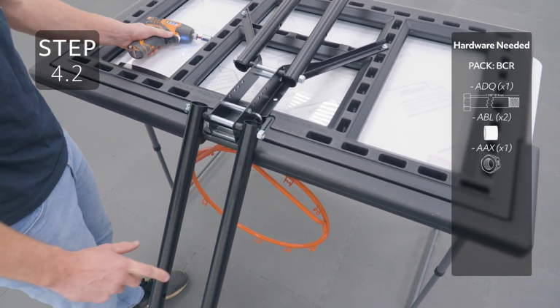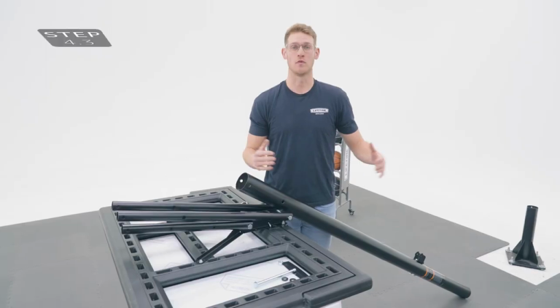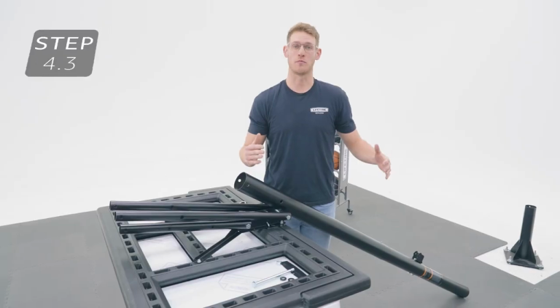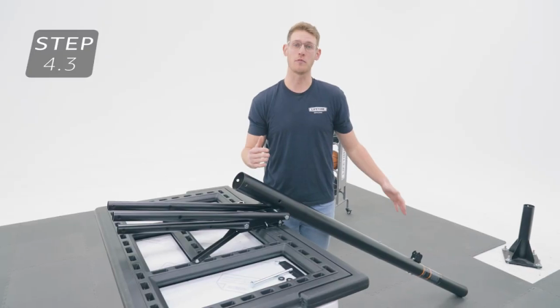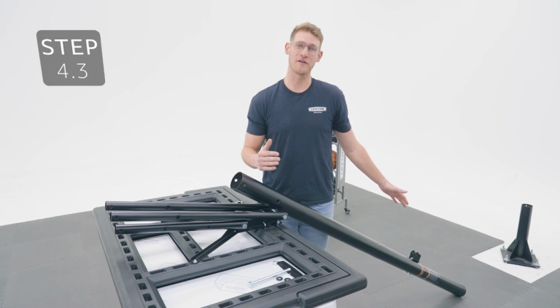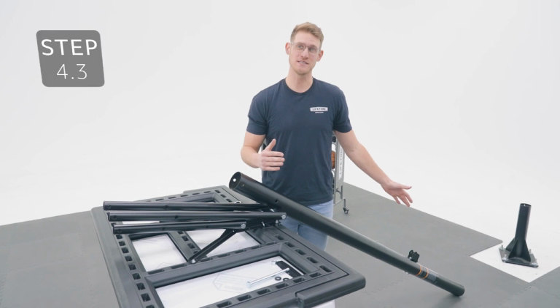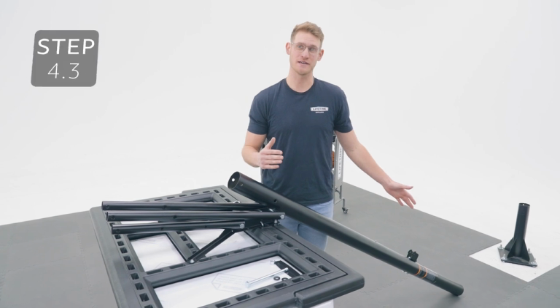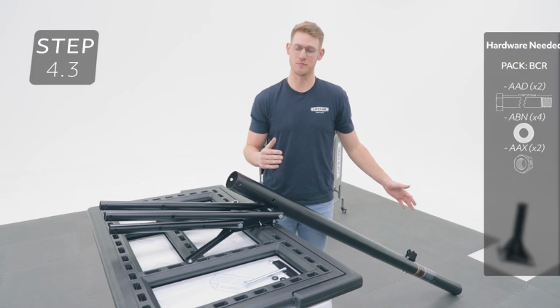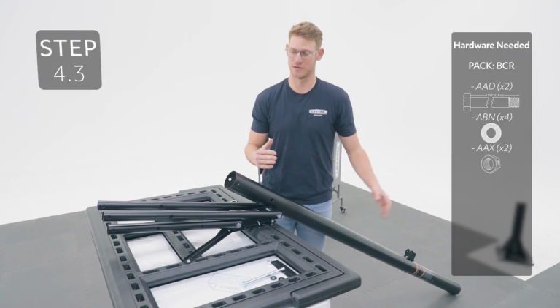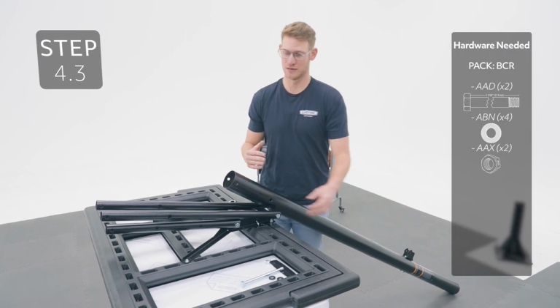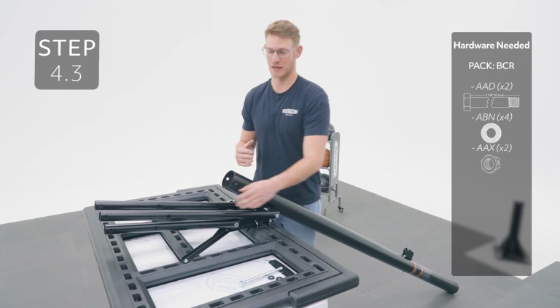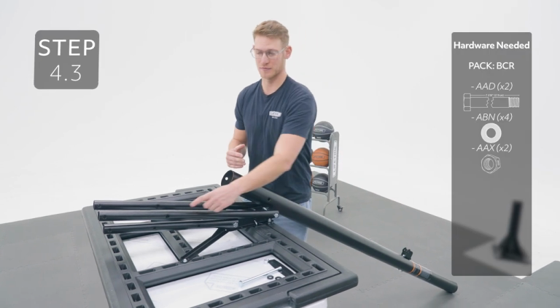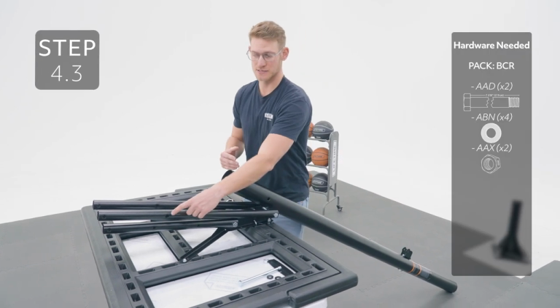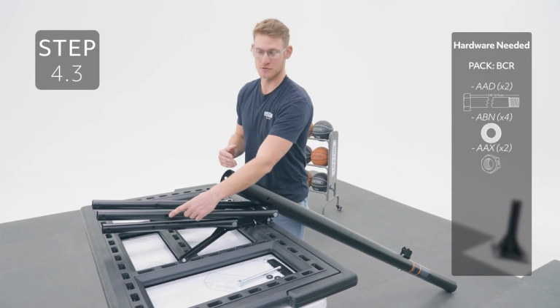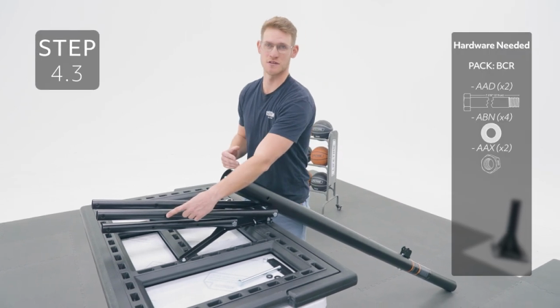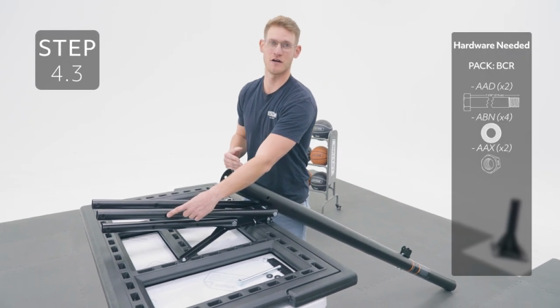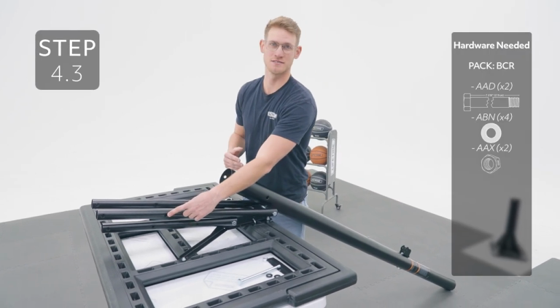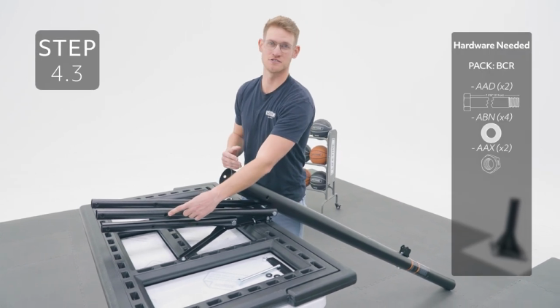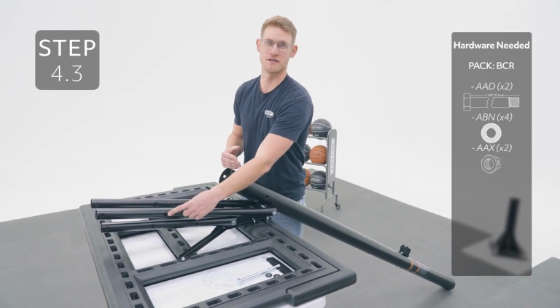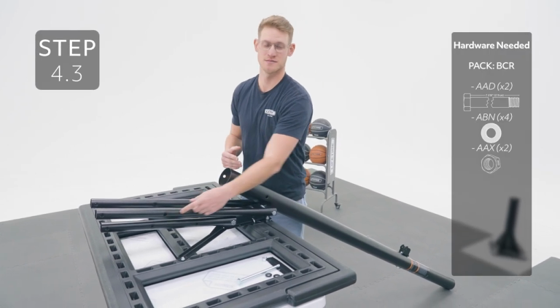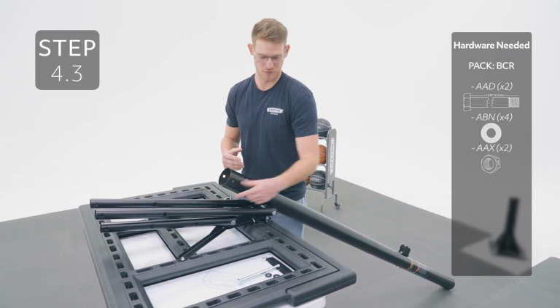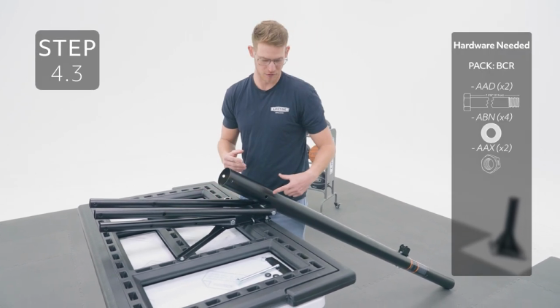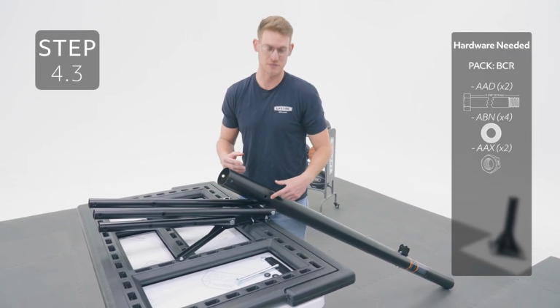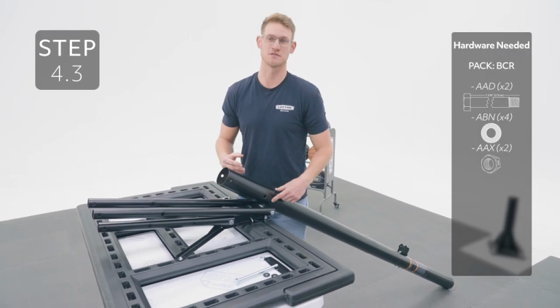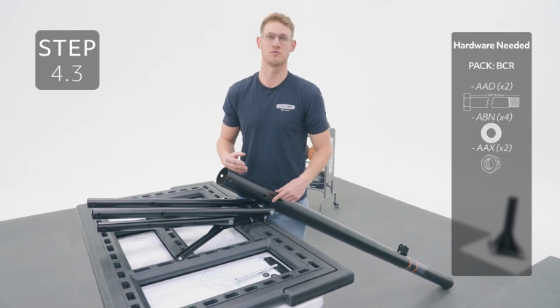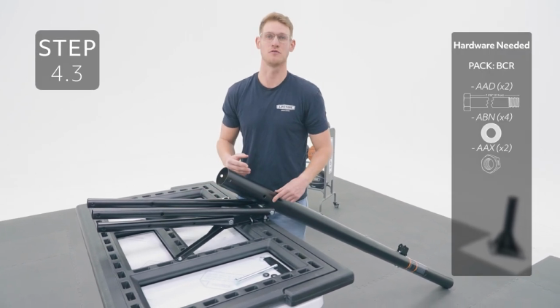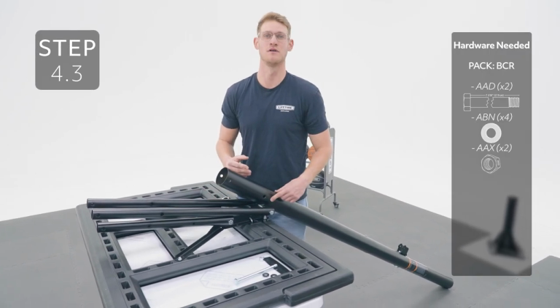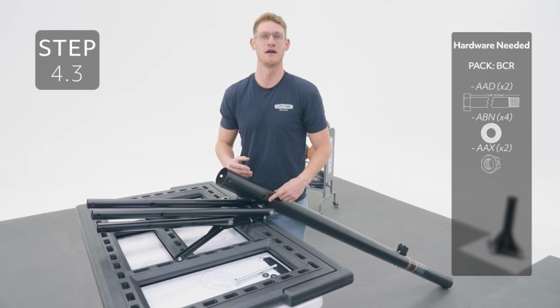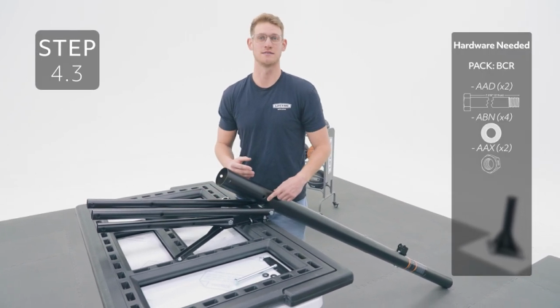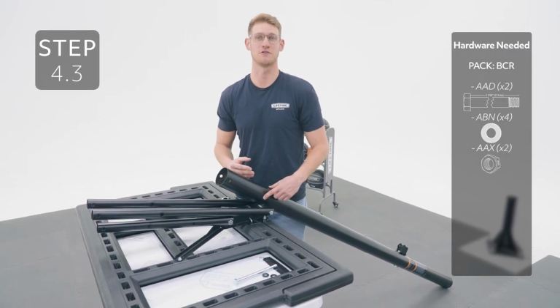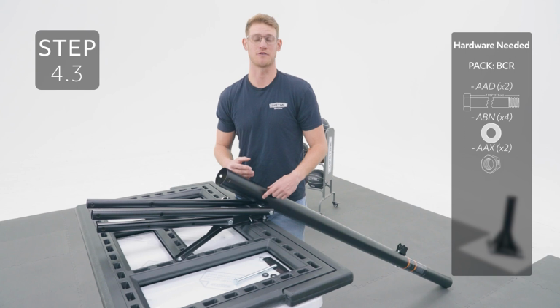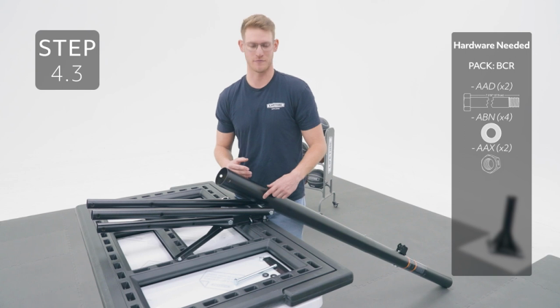With the pole bracket facing up, line up these holes in the long extension arms with these holes in the pole and secure the locker.